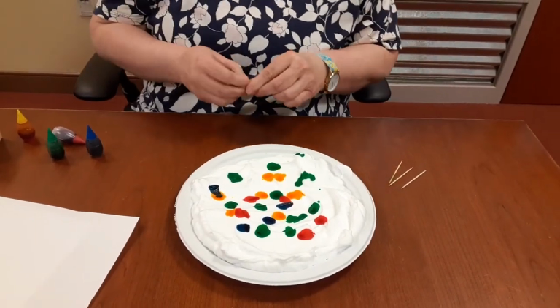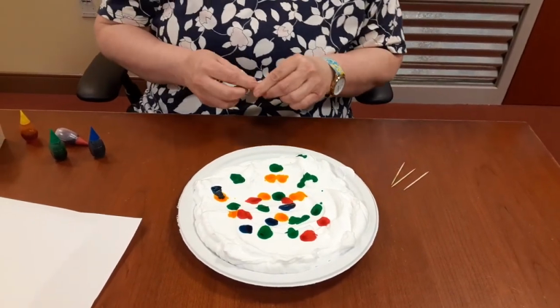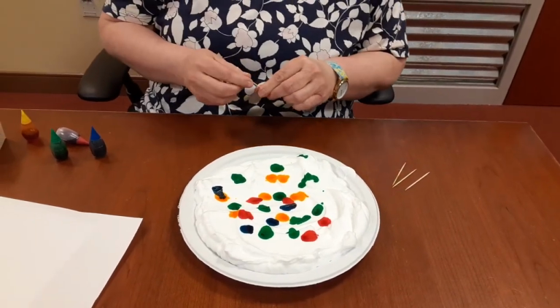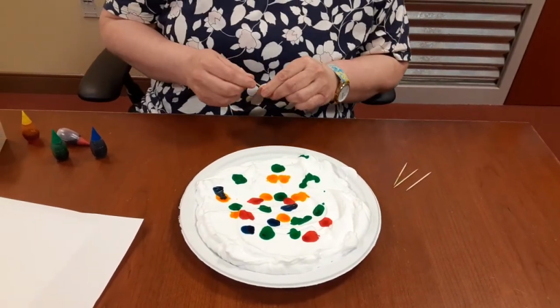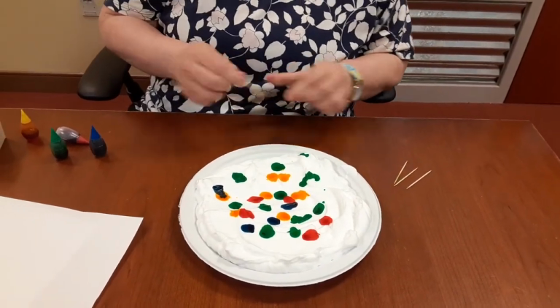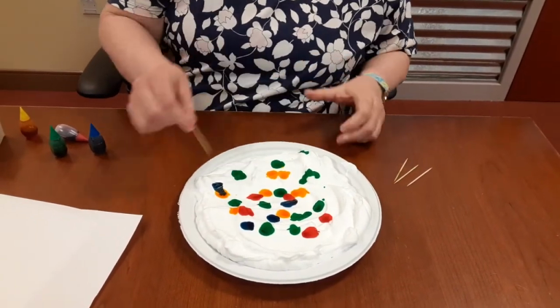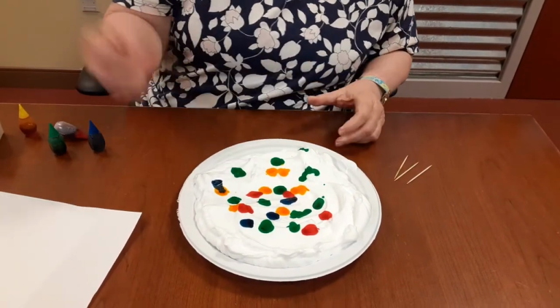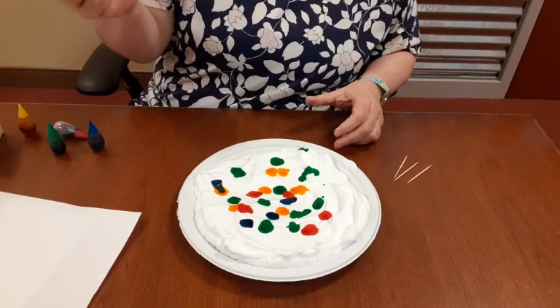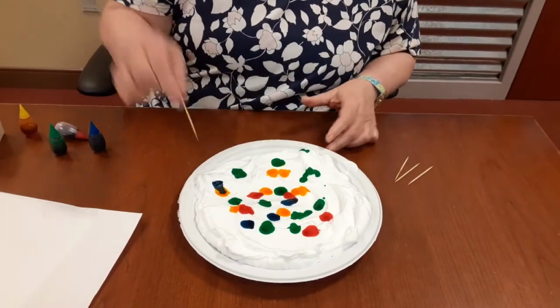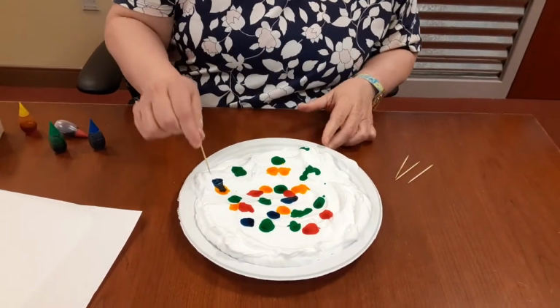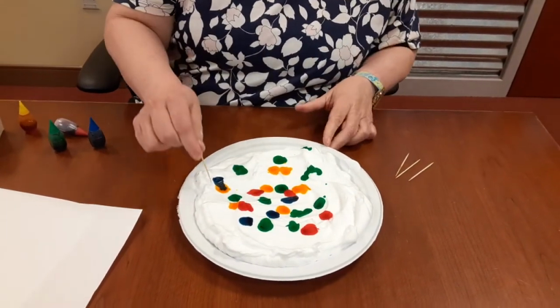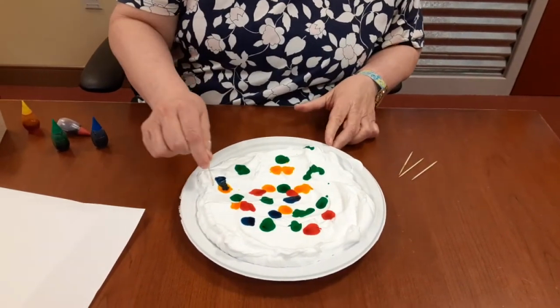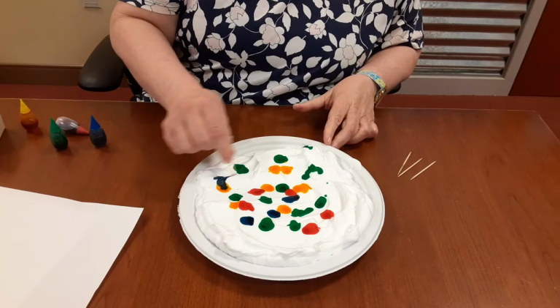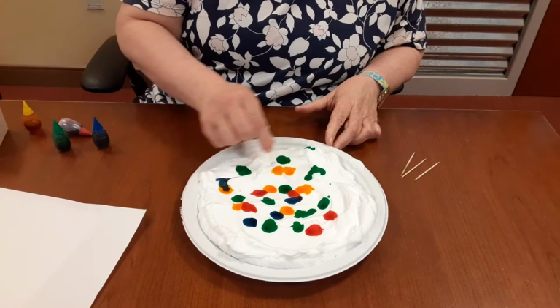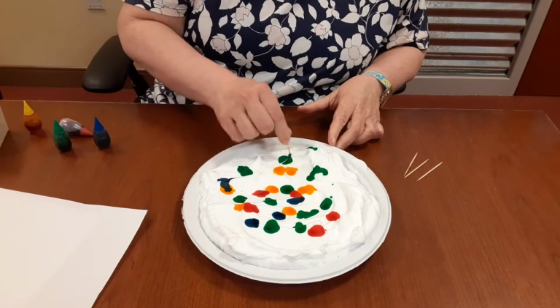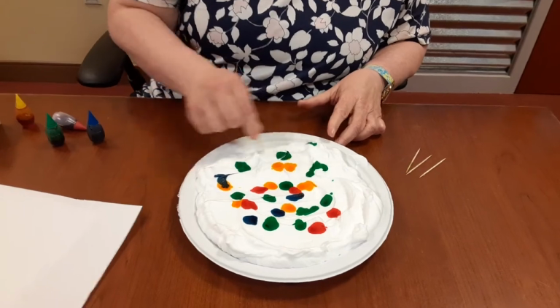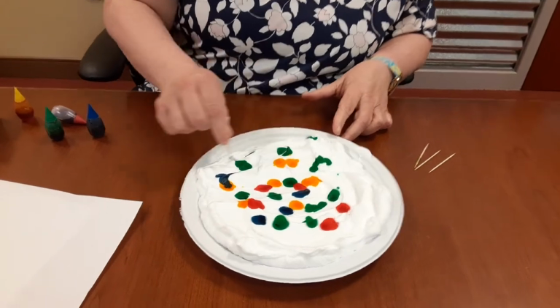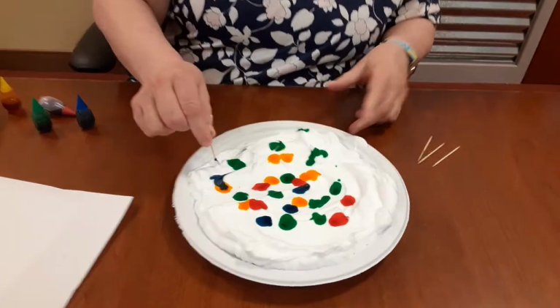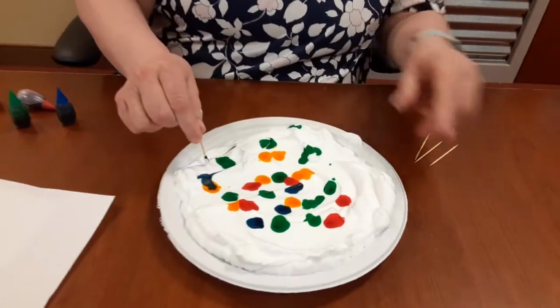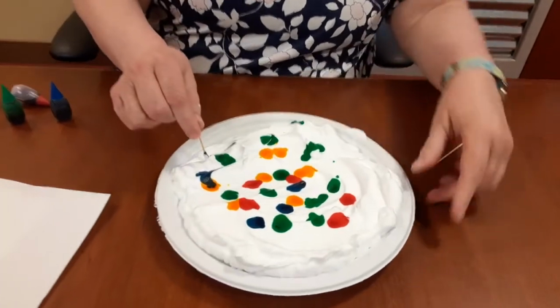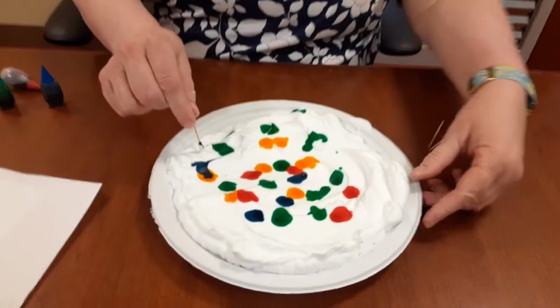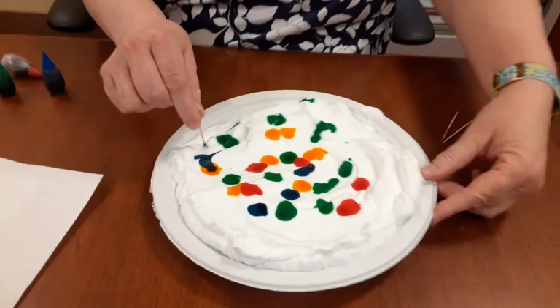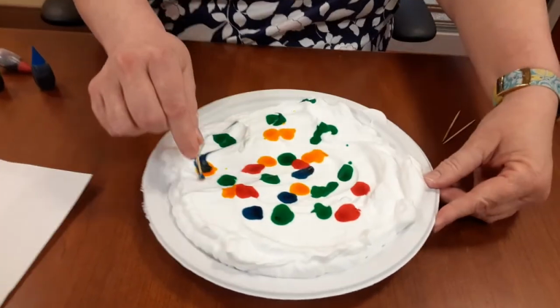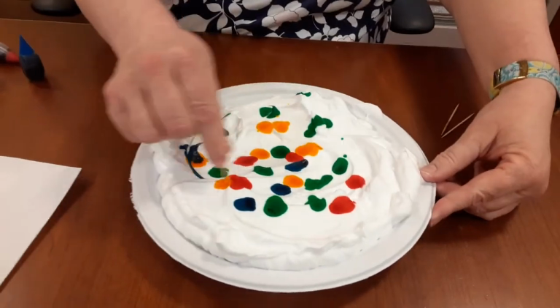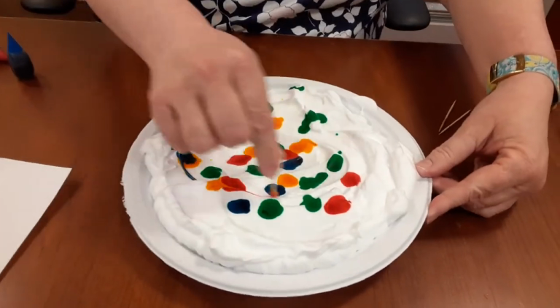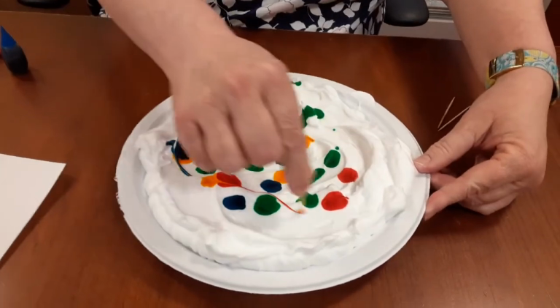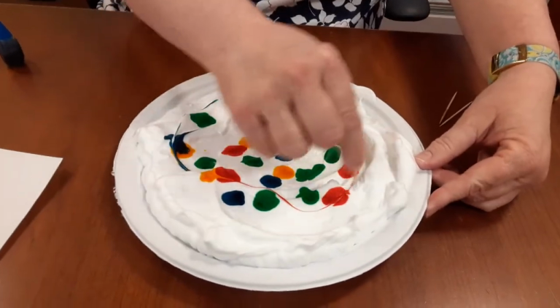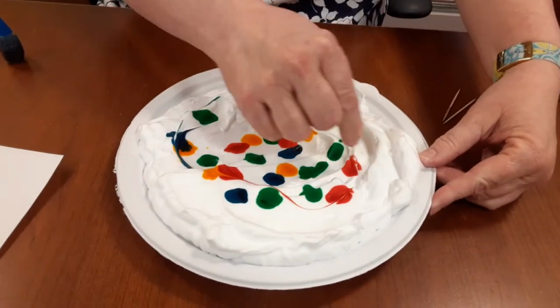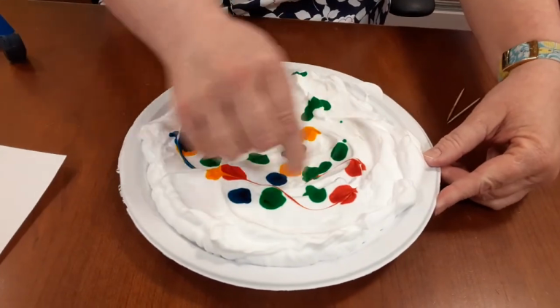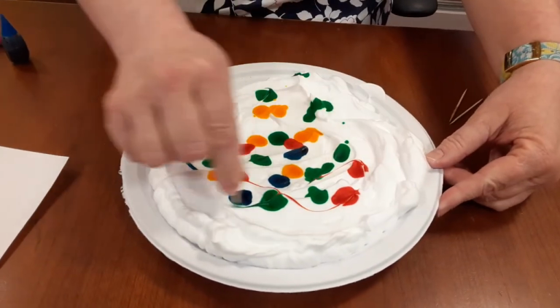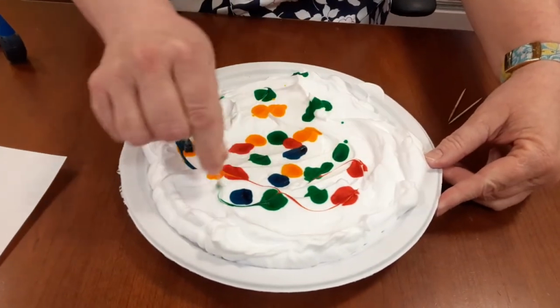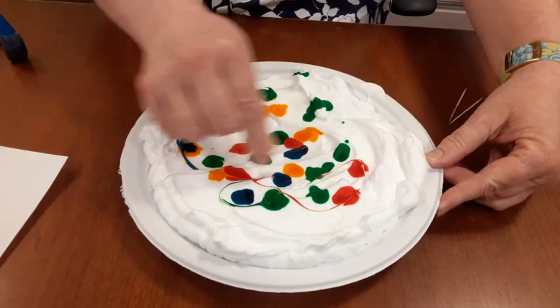Next, take the toothpick and just make any design that you would like.